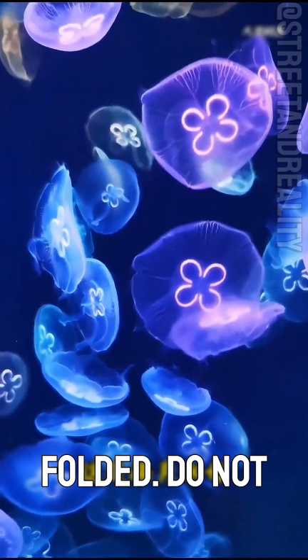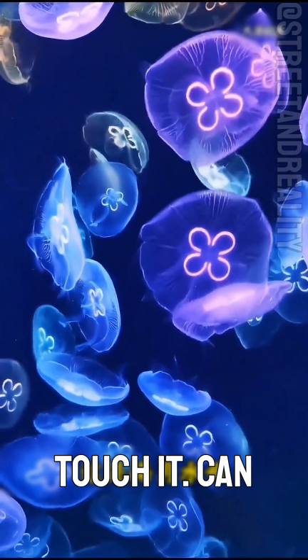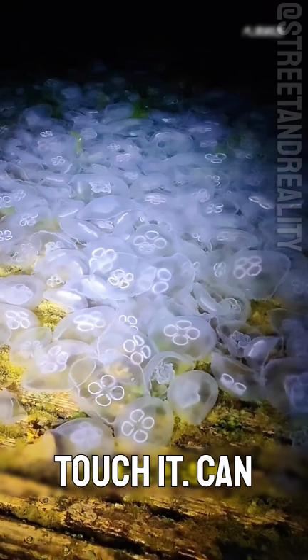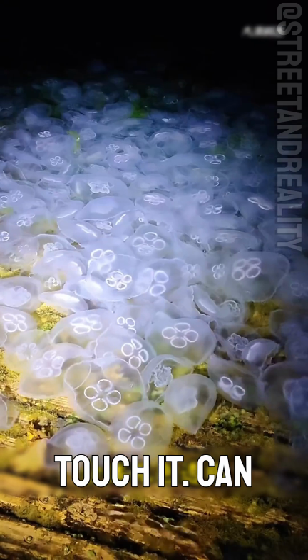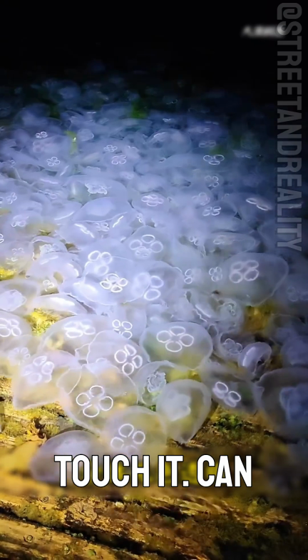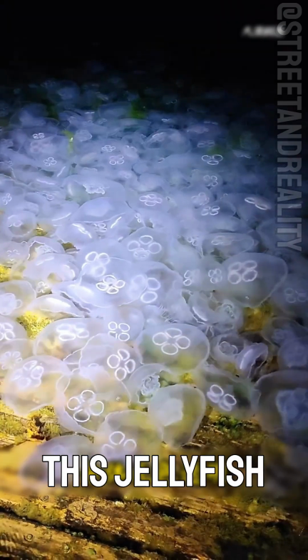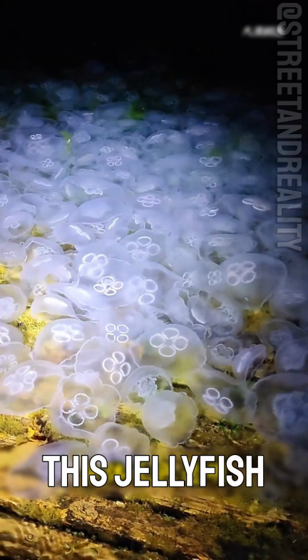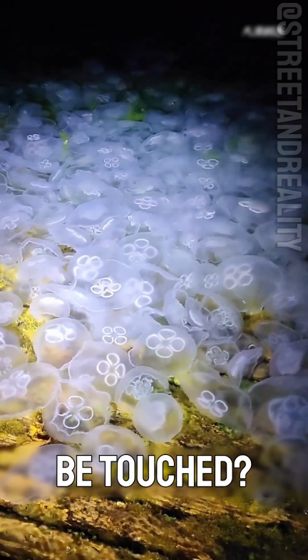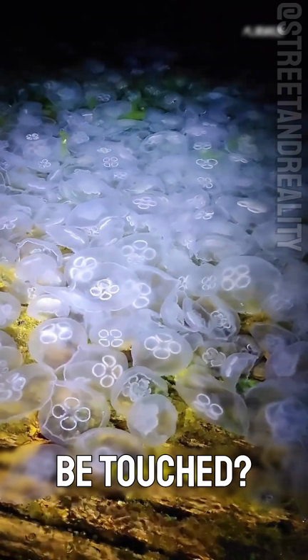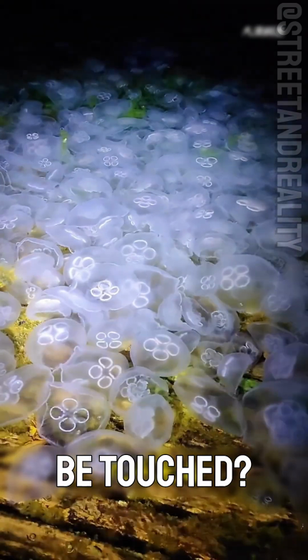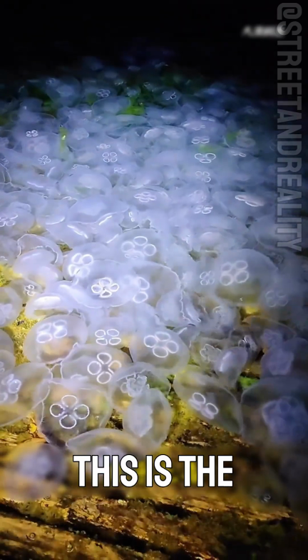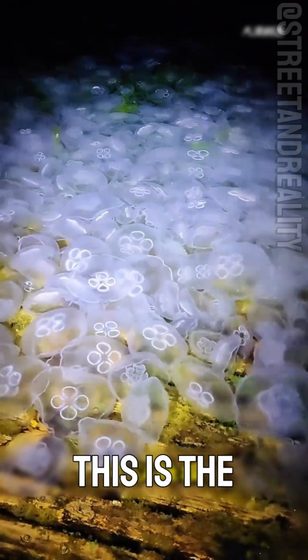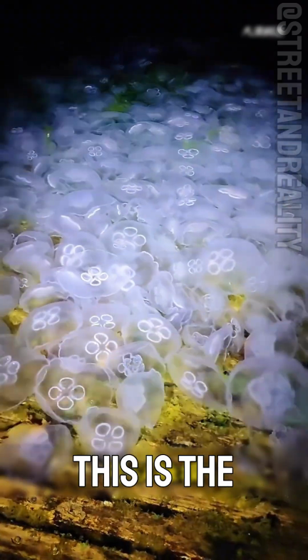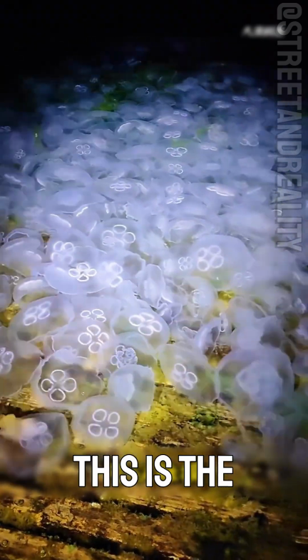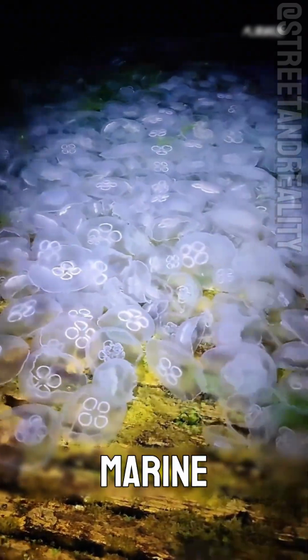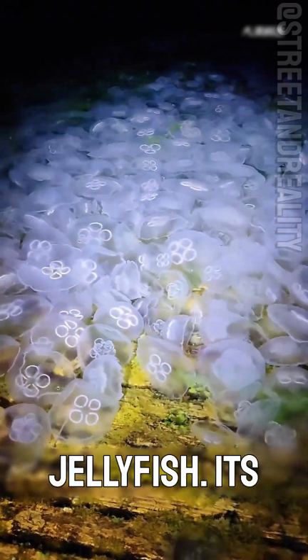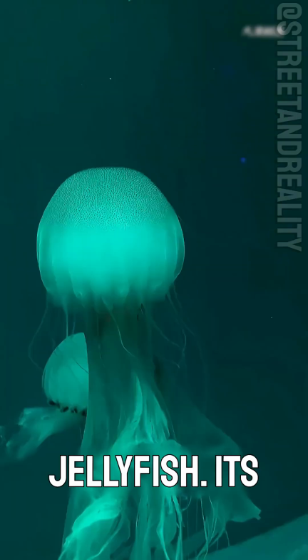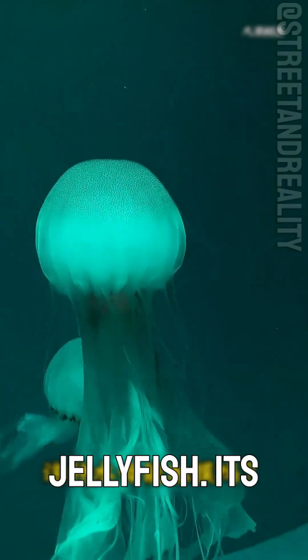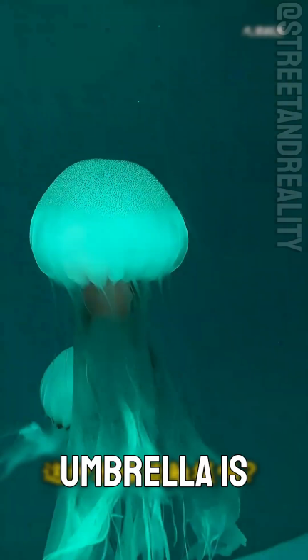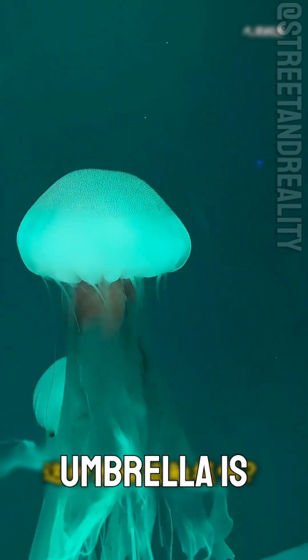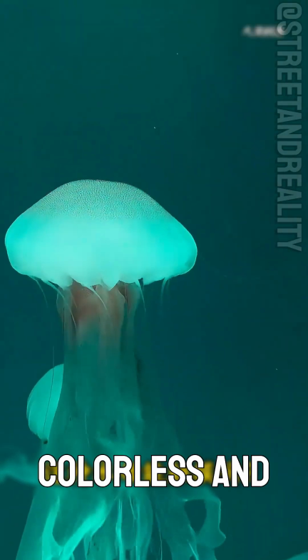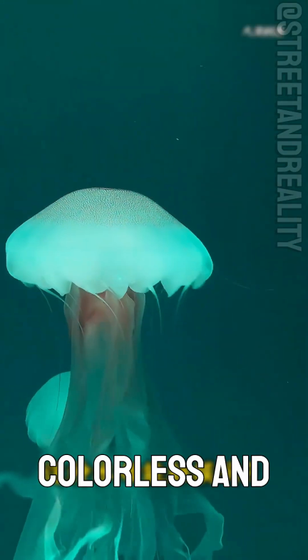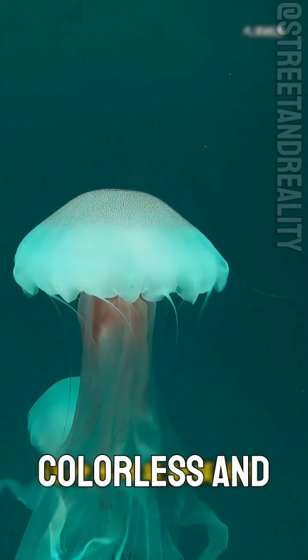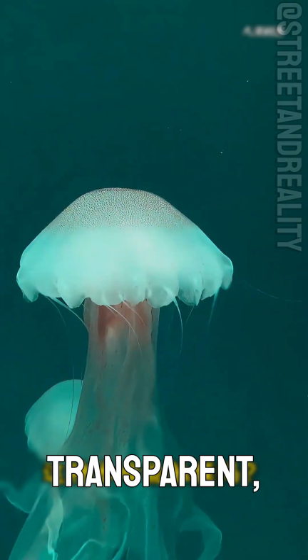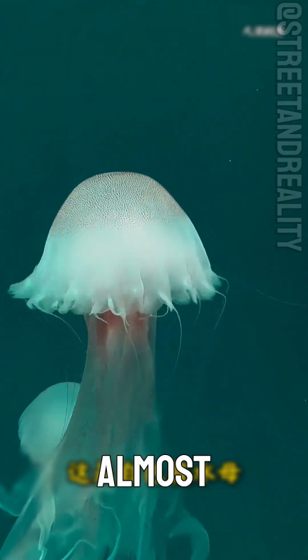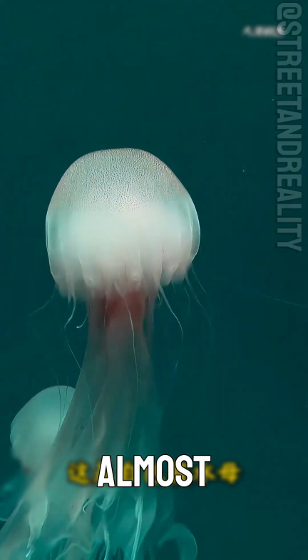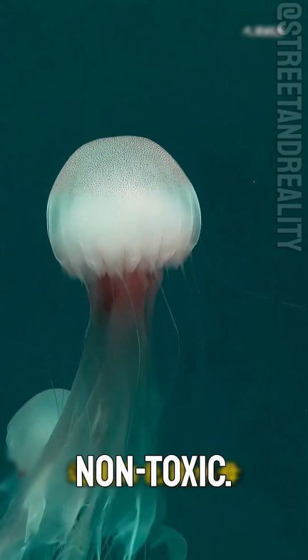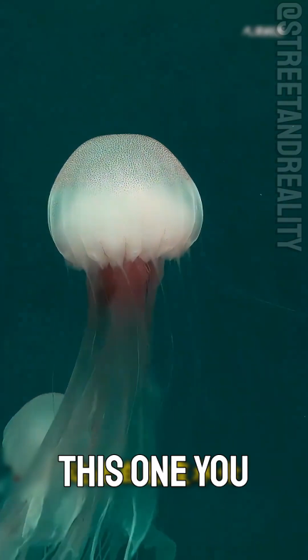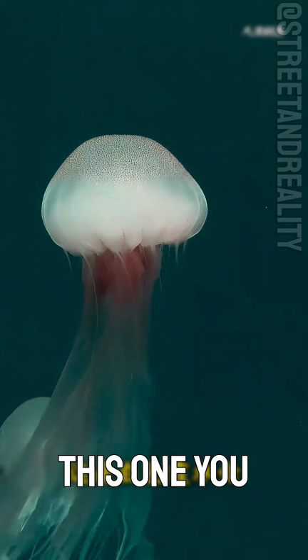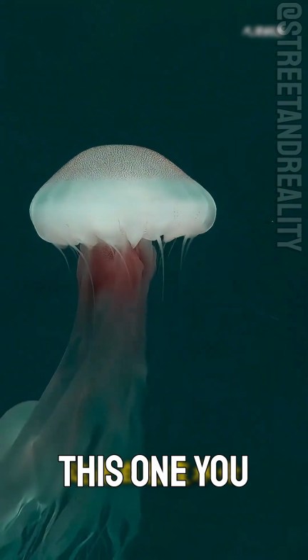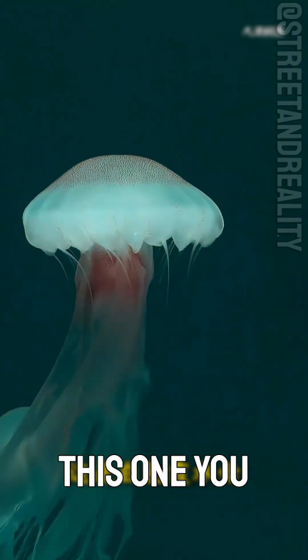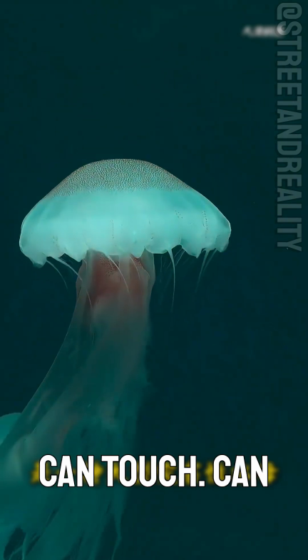Can this jellyfish be touched? This is the marine jellyfish. Its umbrella is colorless and transparent. Almost non-toxic — this one you can touch.